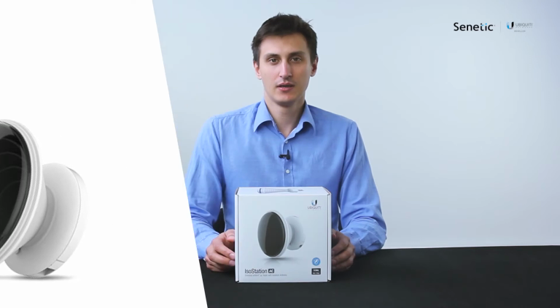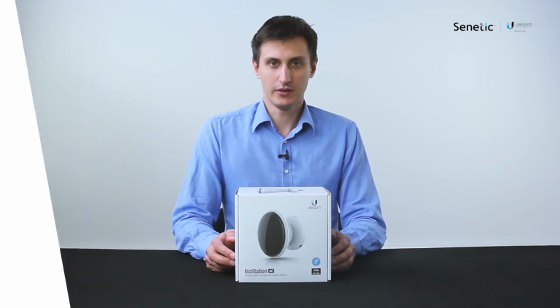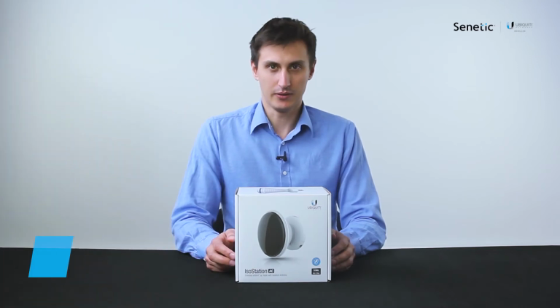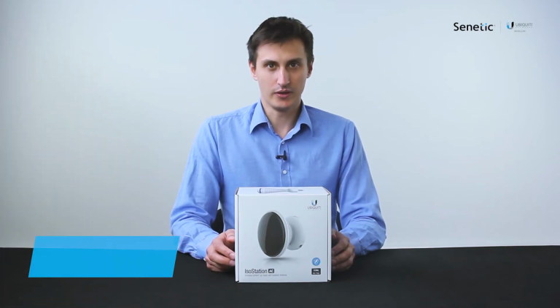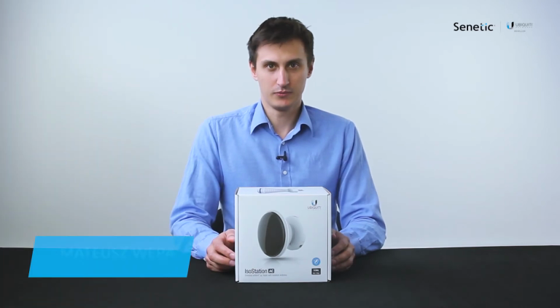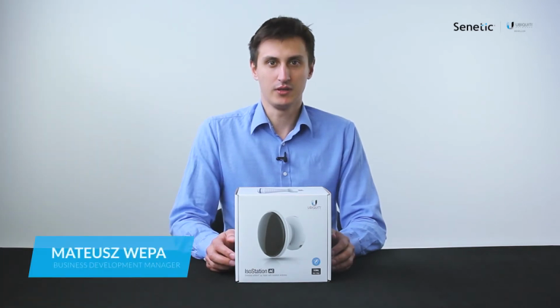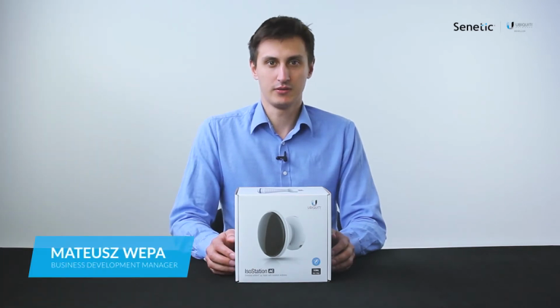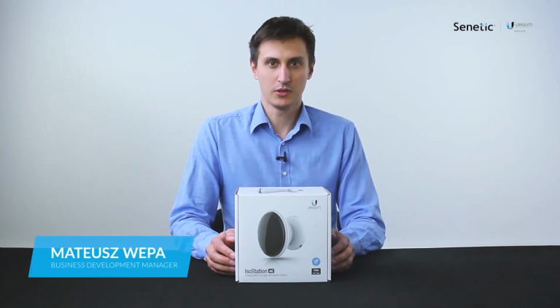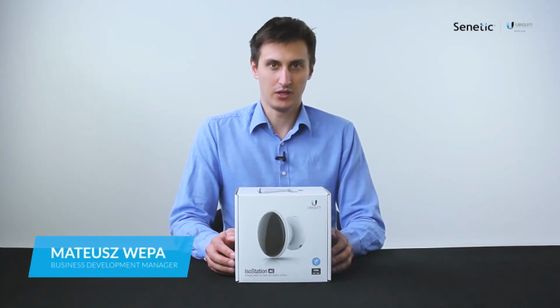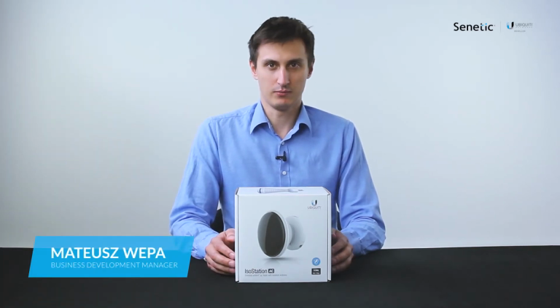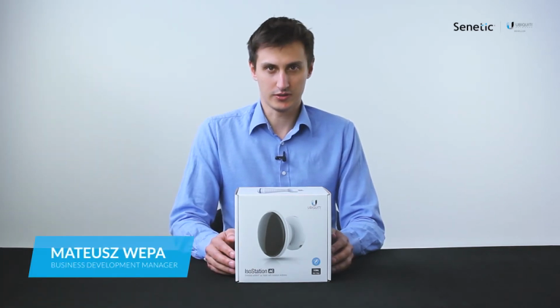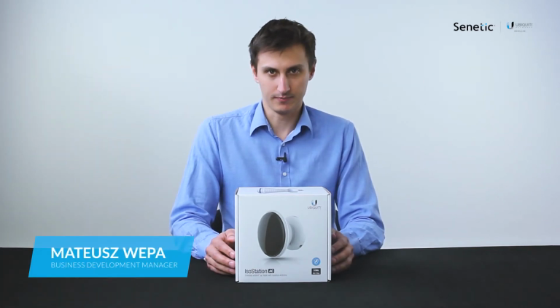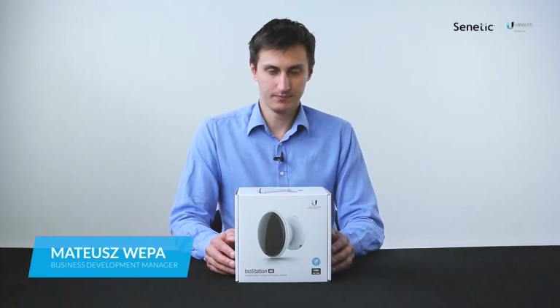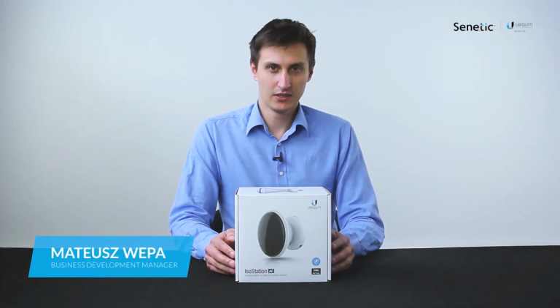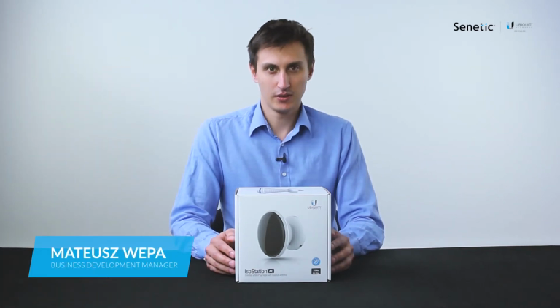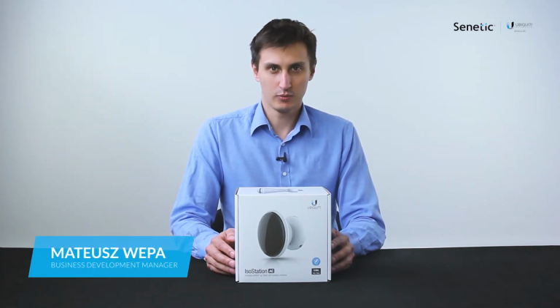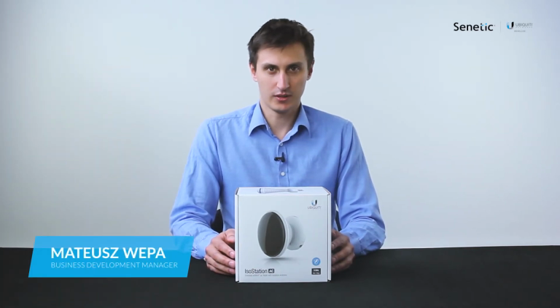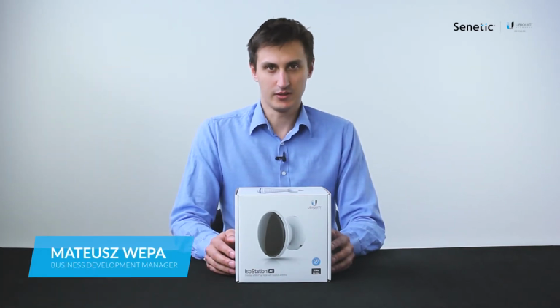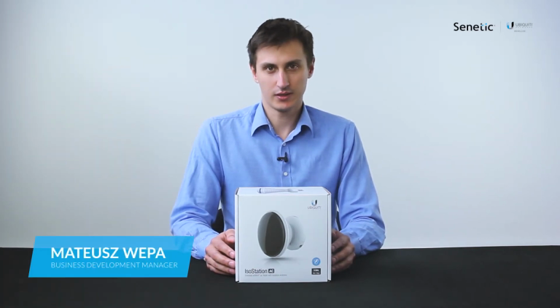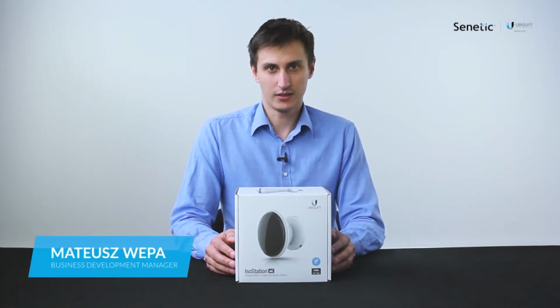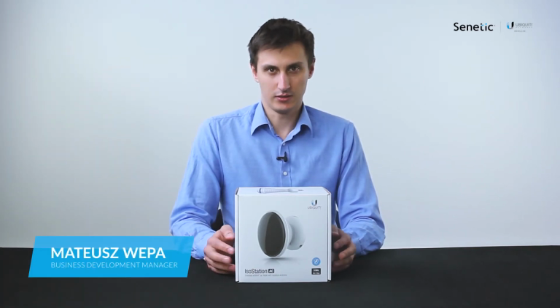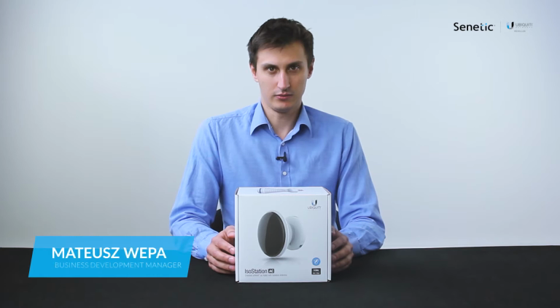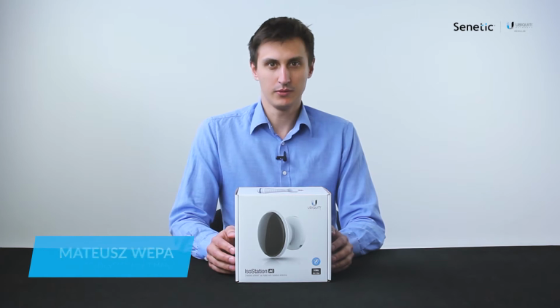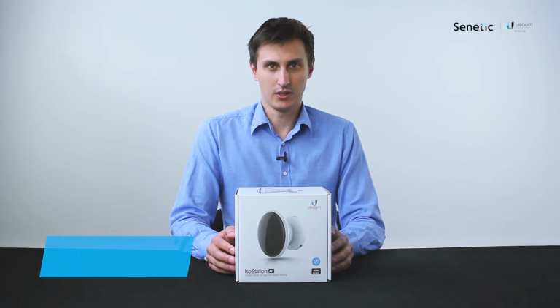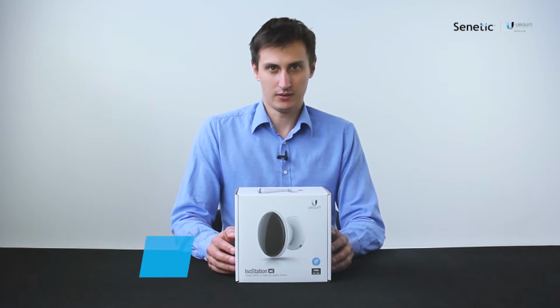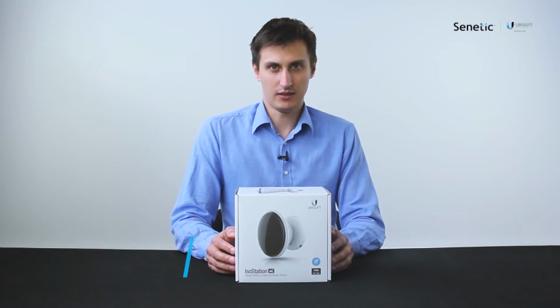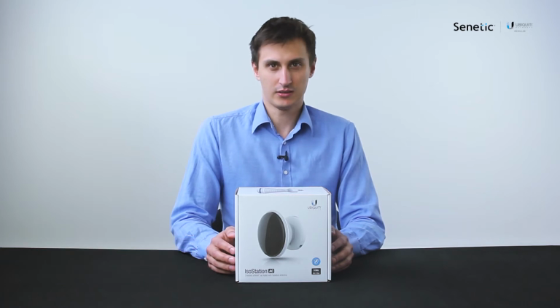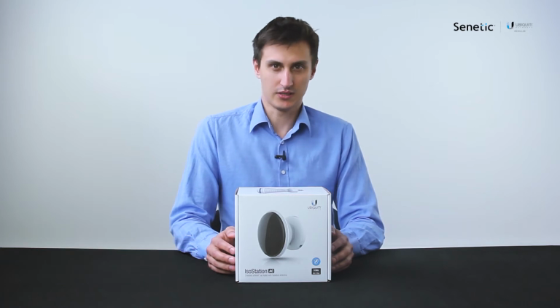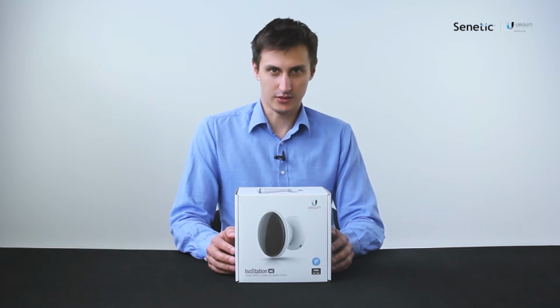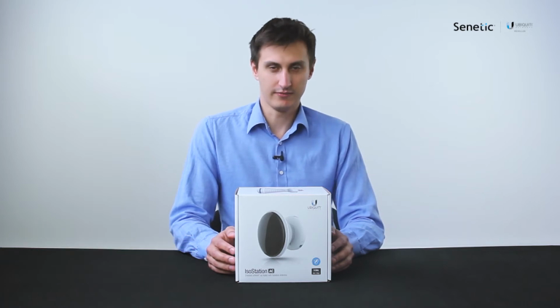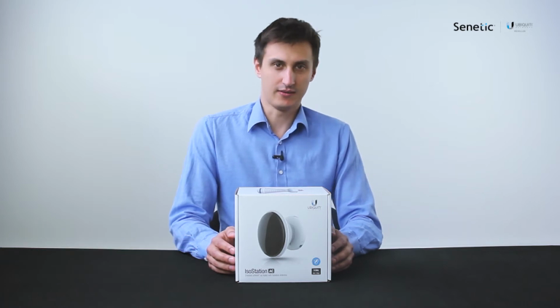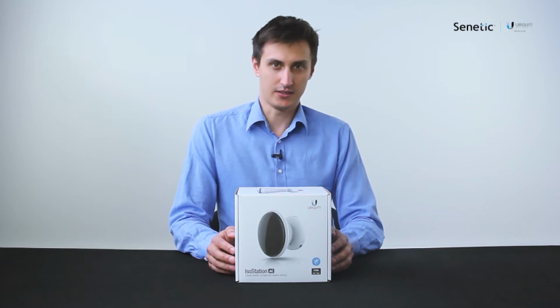Hello and welcome to another Ubiquiti unboxing. Today we're going to have a look at the new Ubiquiti IsoStation 5AC.